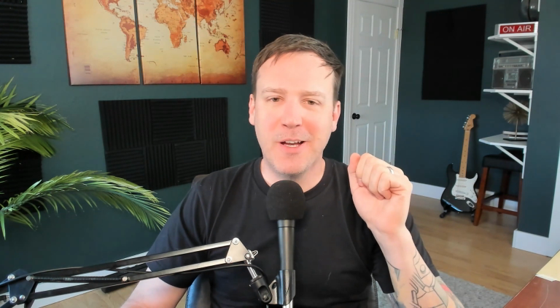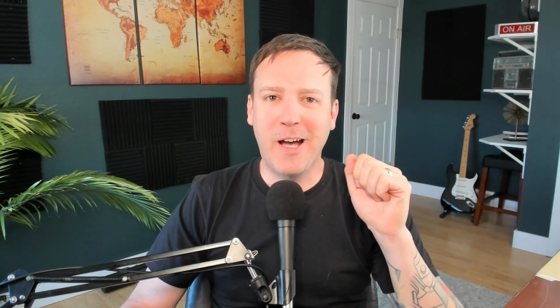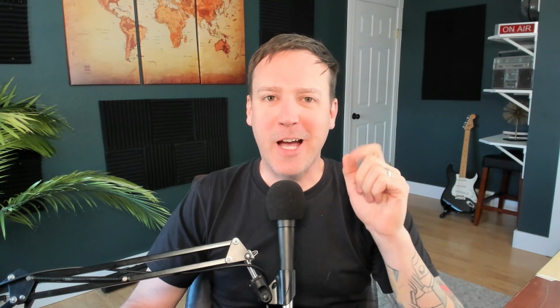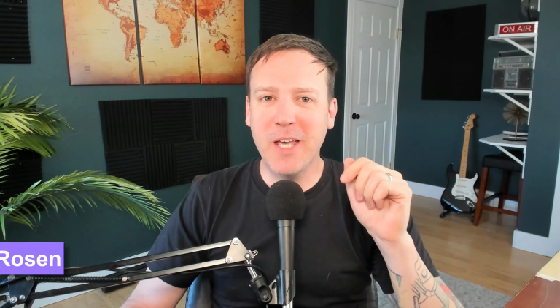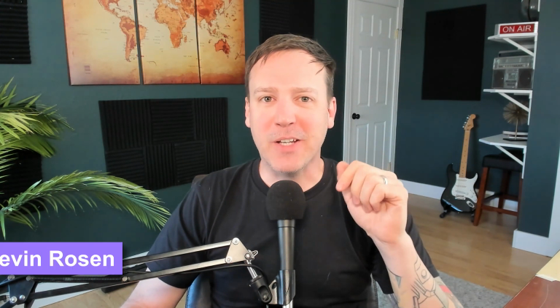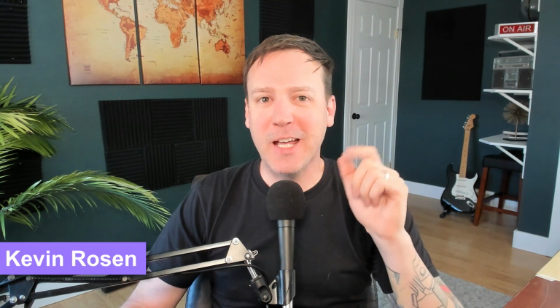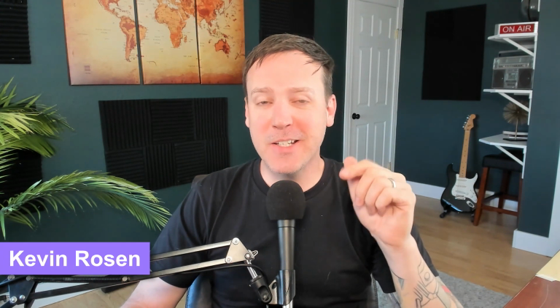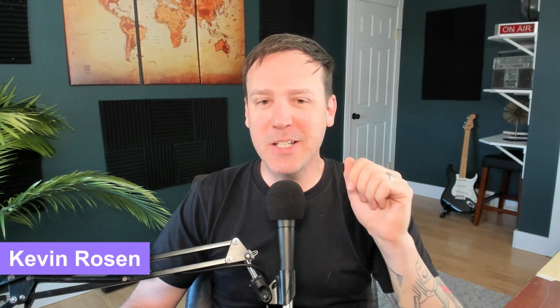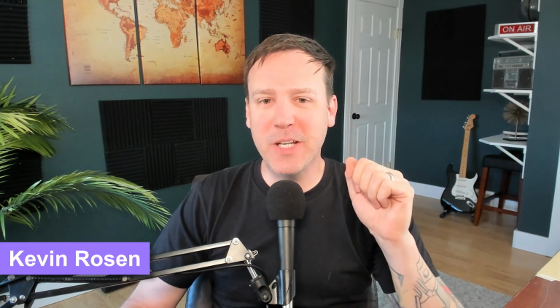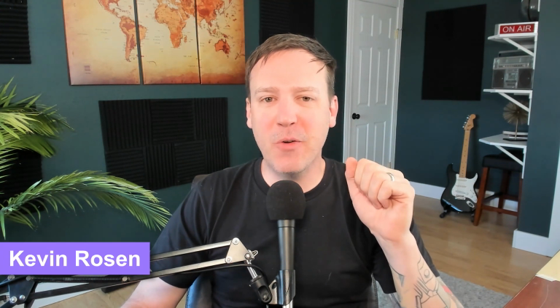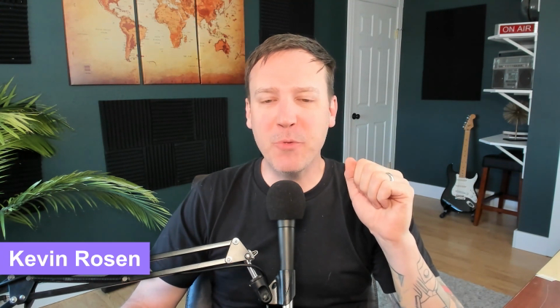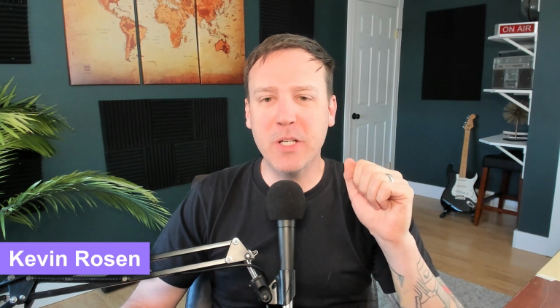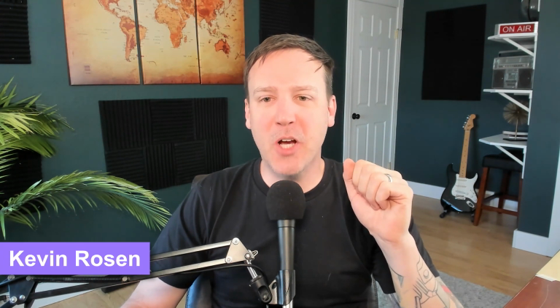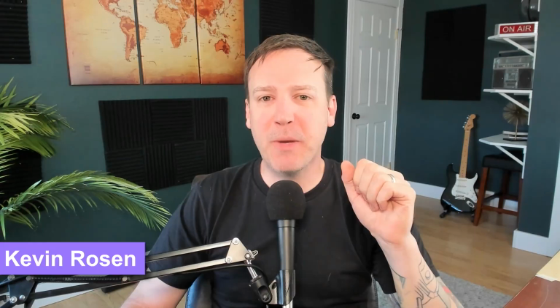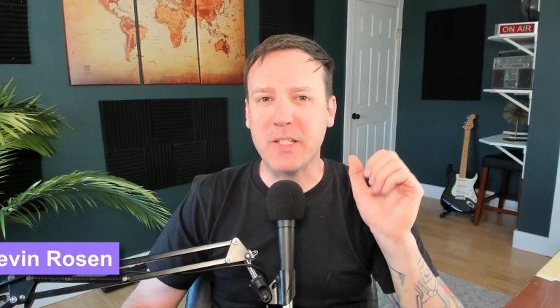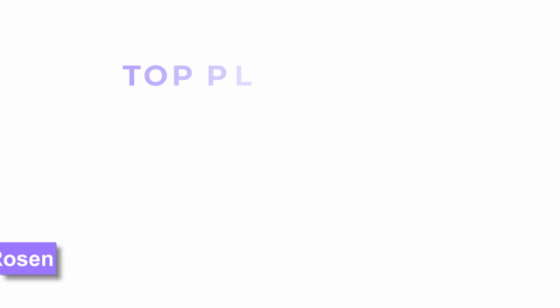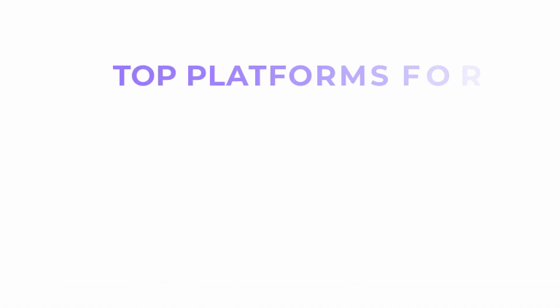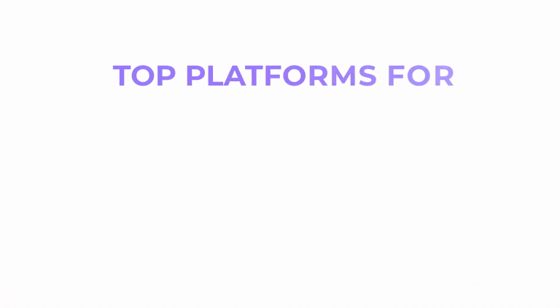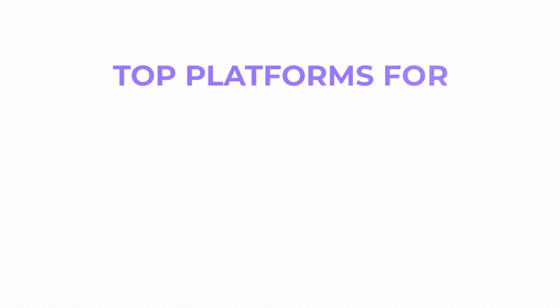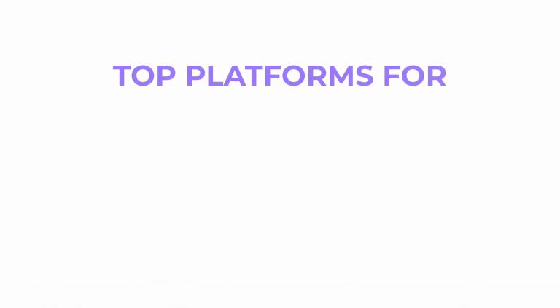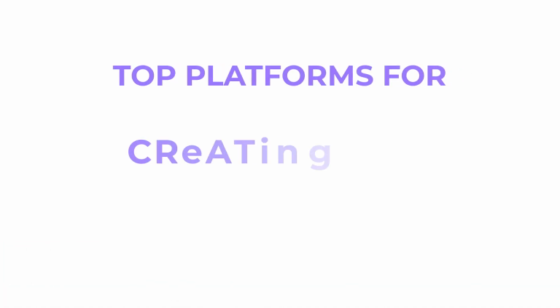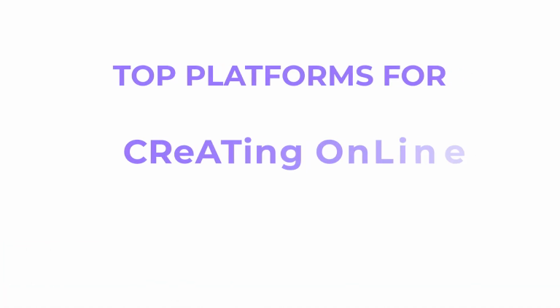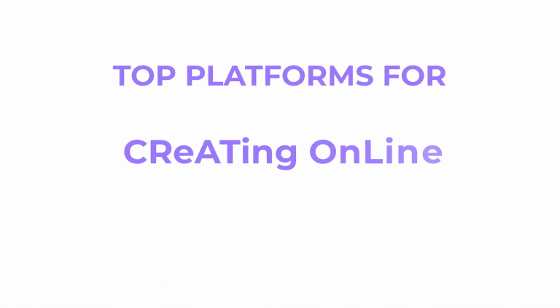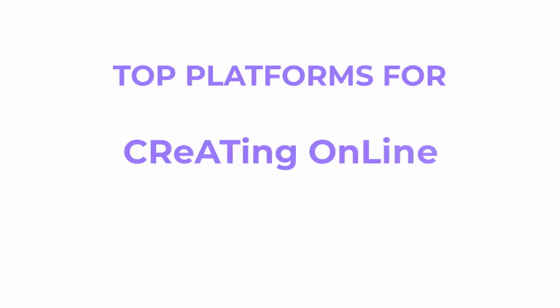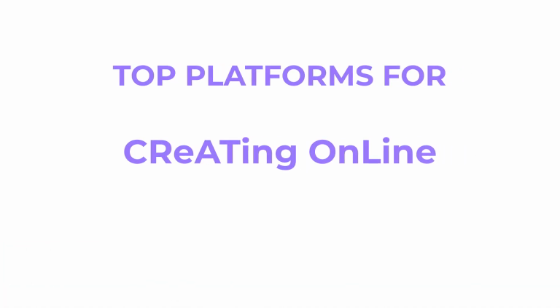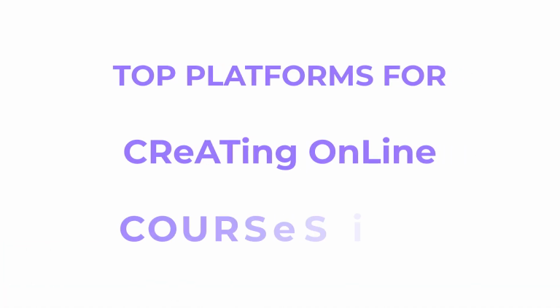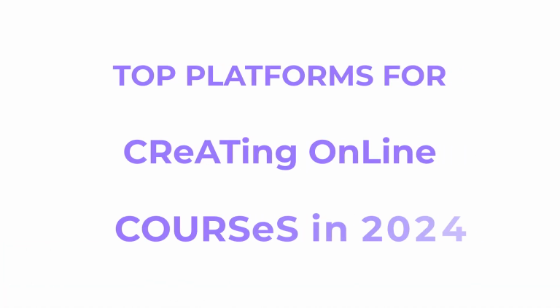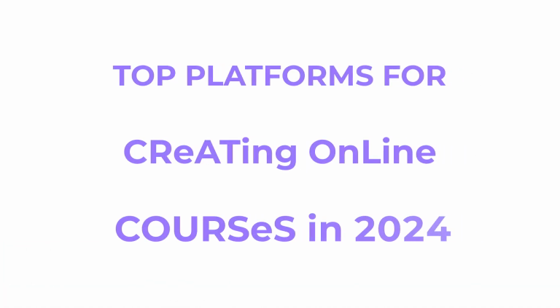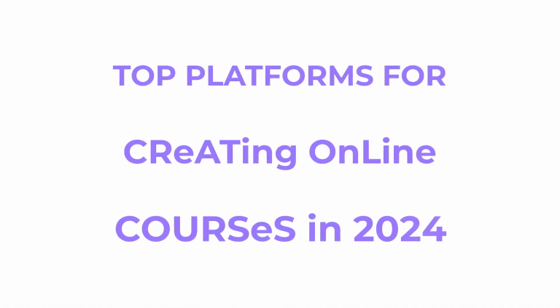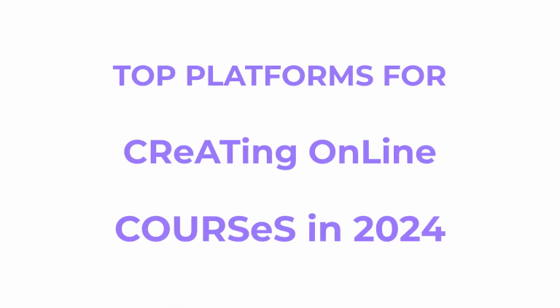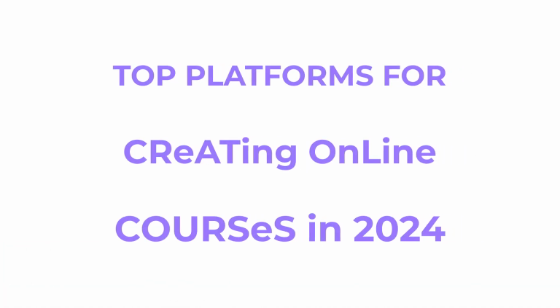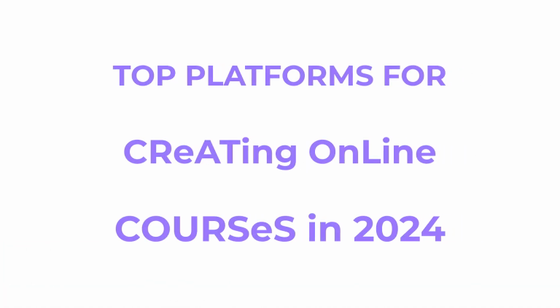Hi, I'm Kevin, and in today's video I'm going to talk about the top platforms for creating online courses in 2024.